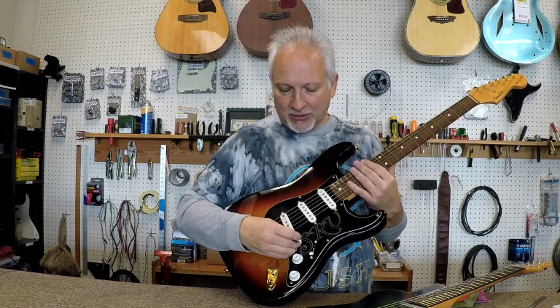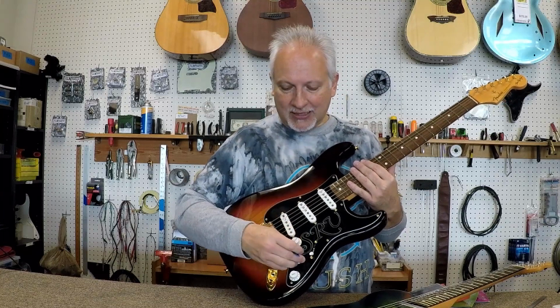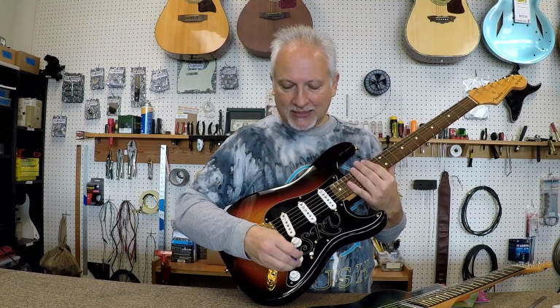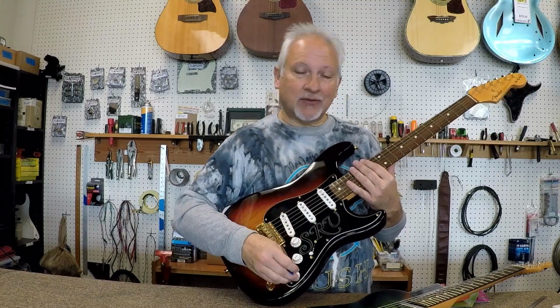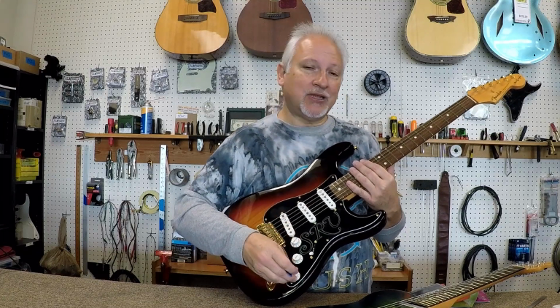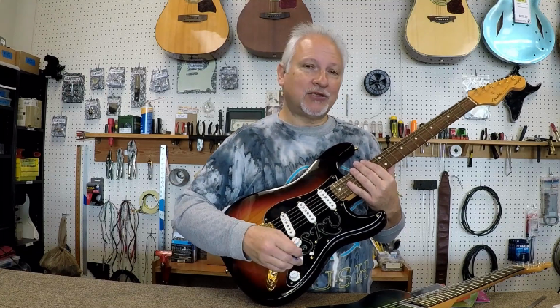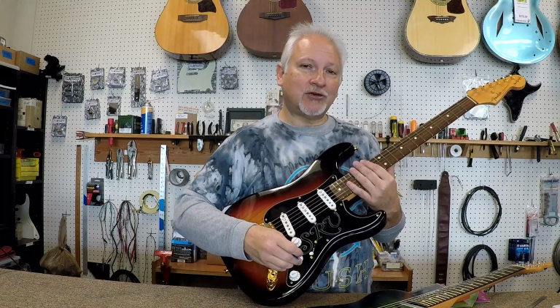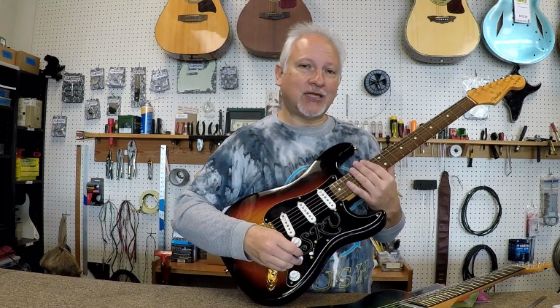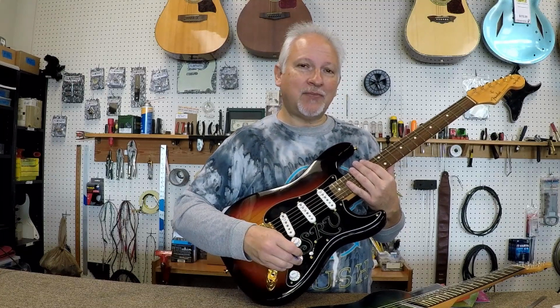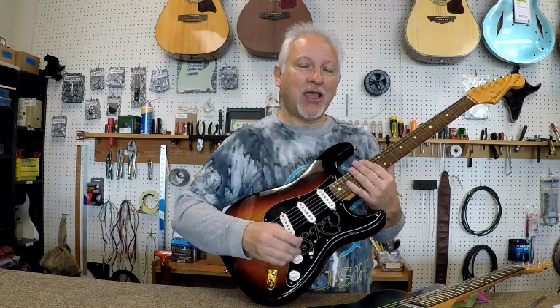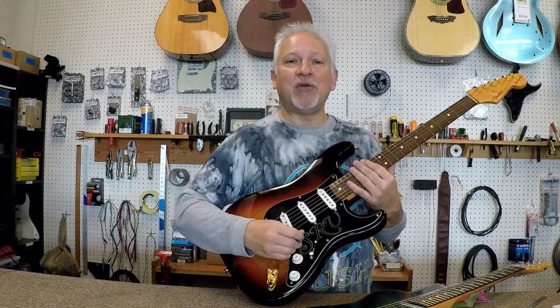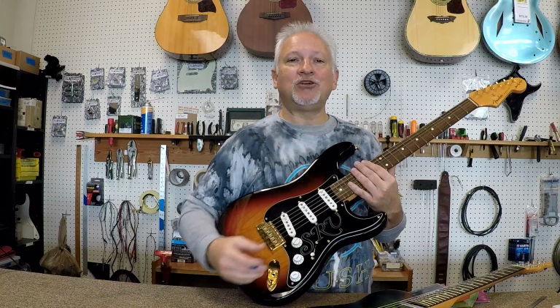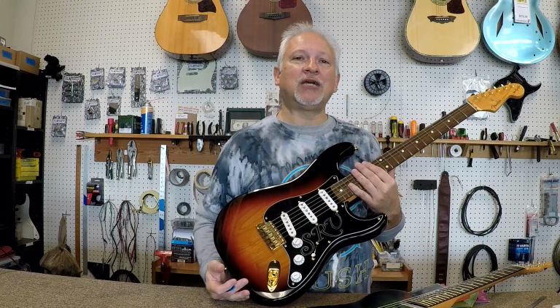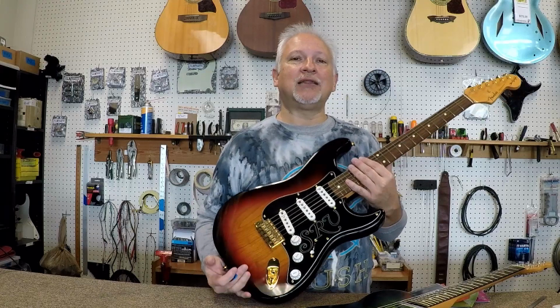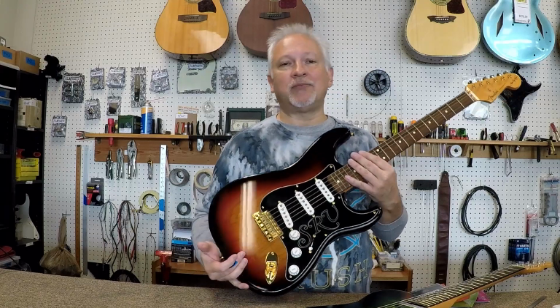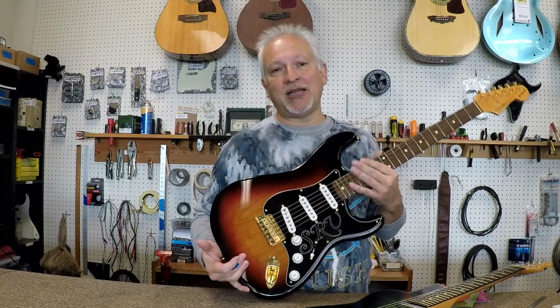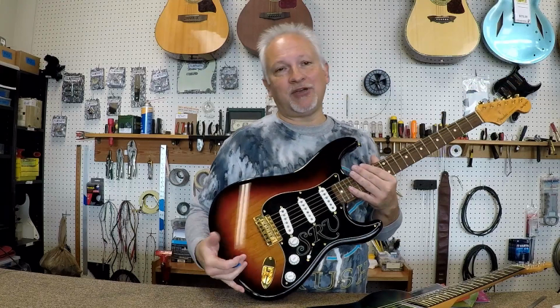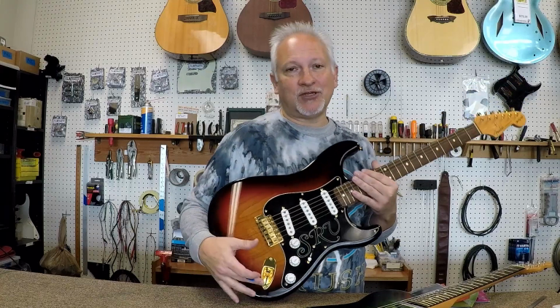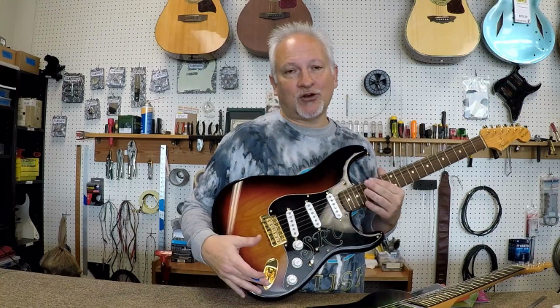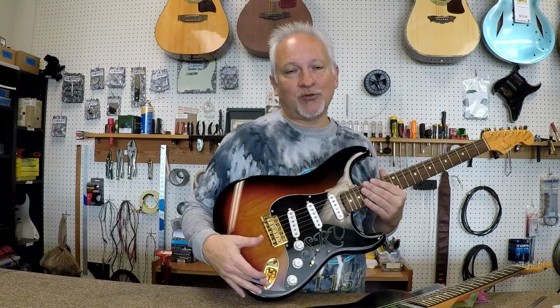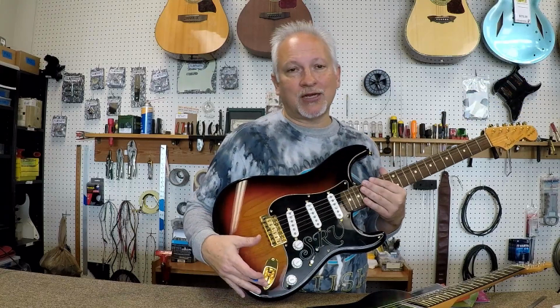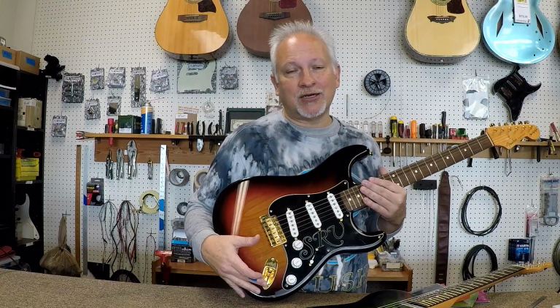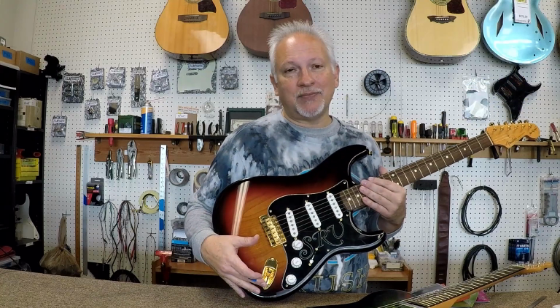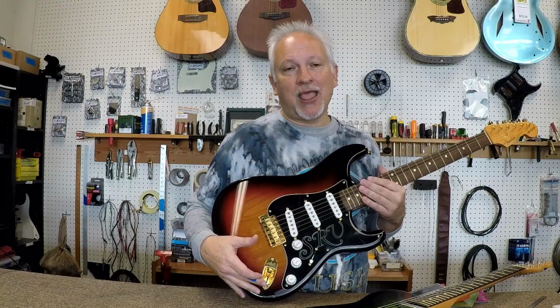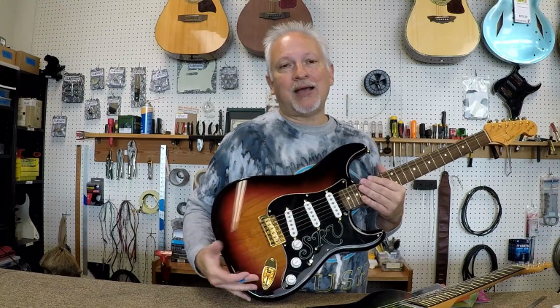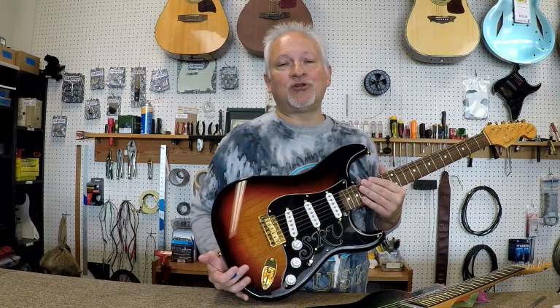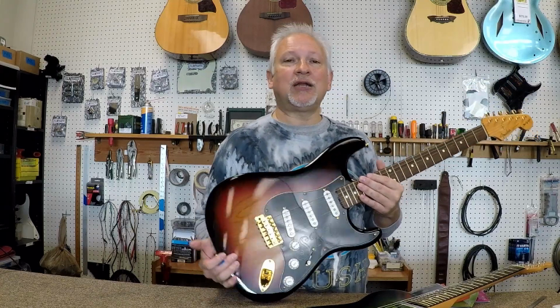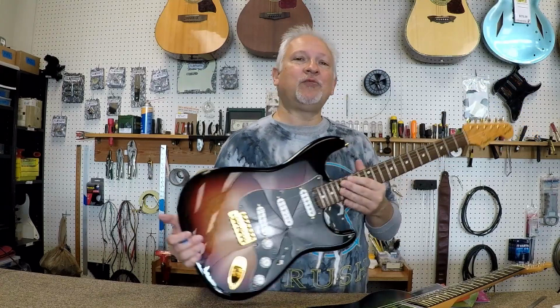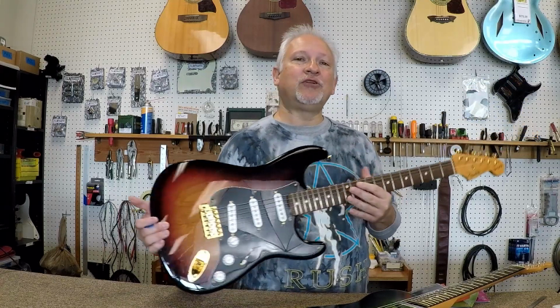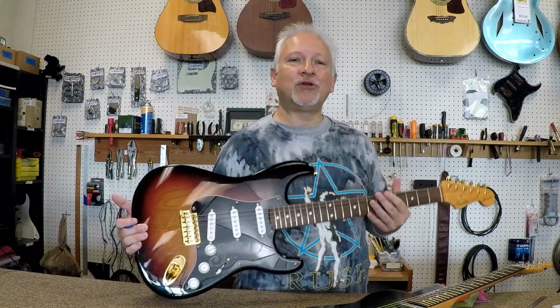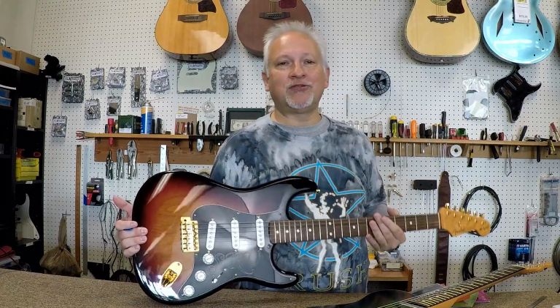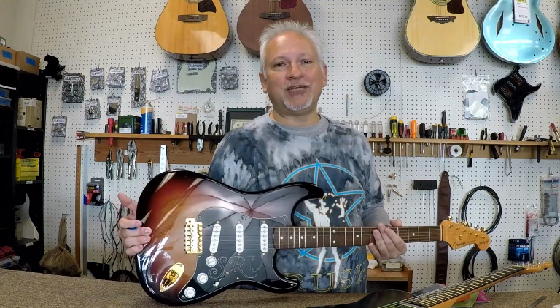So this, again, is Complete Guitar Setup. Make sure you check out the companion video at guitaranimal.com. I'm Trent — I hope you've enjoyed this video.